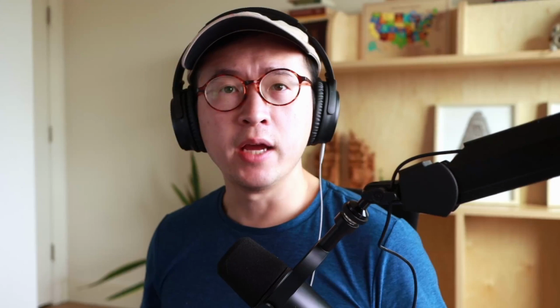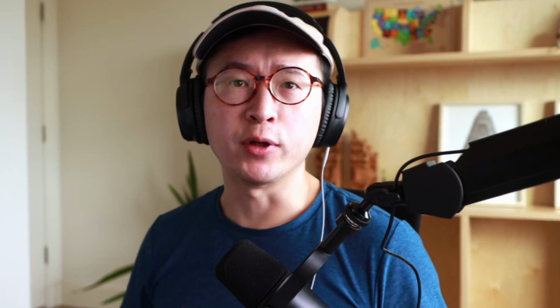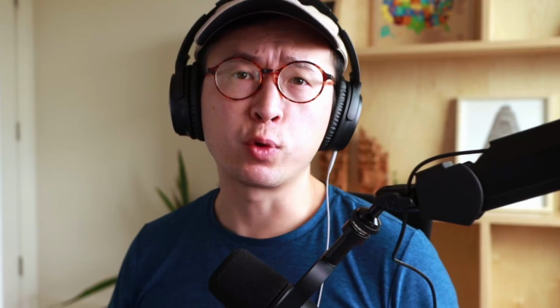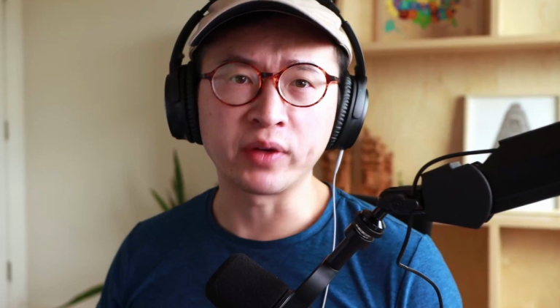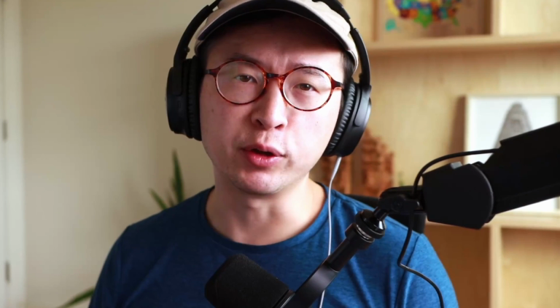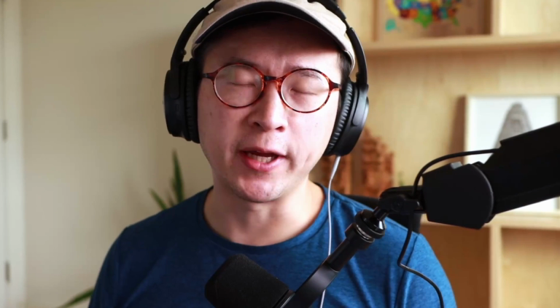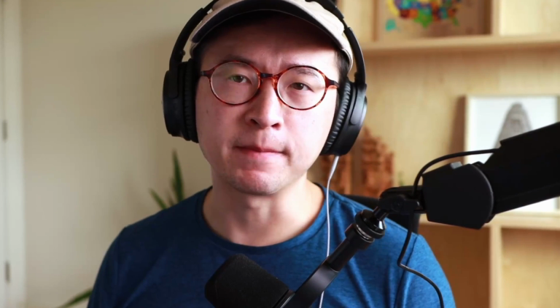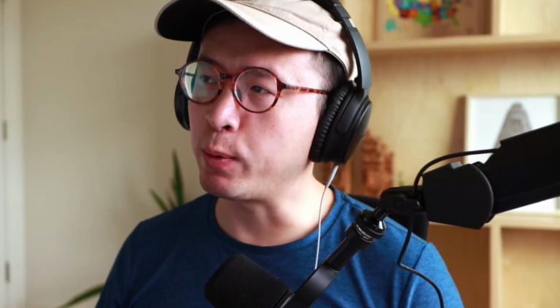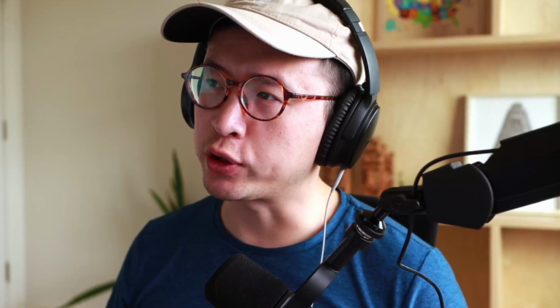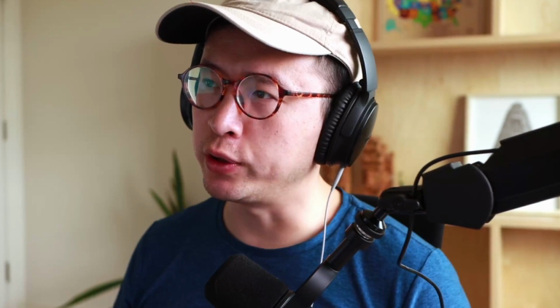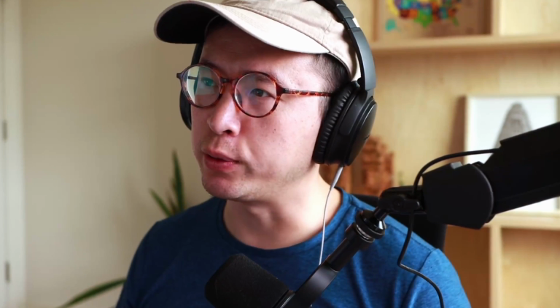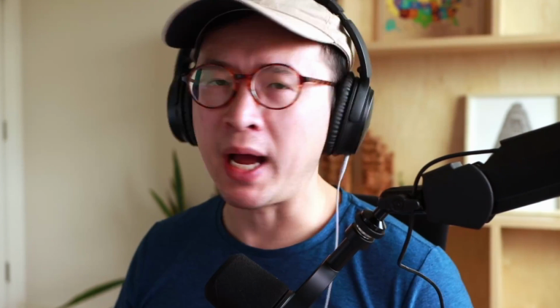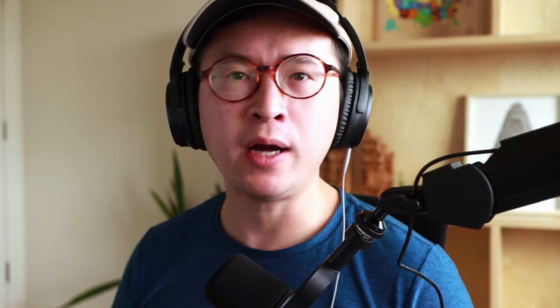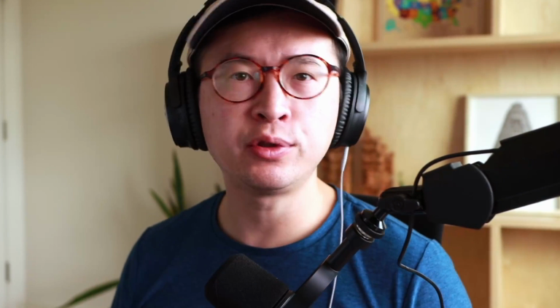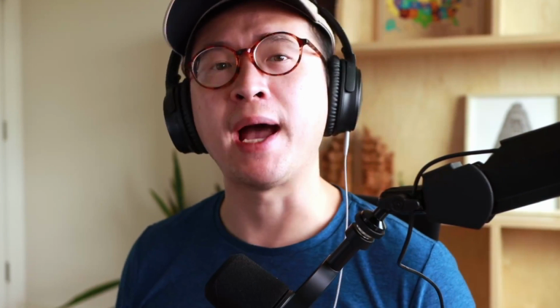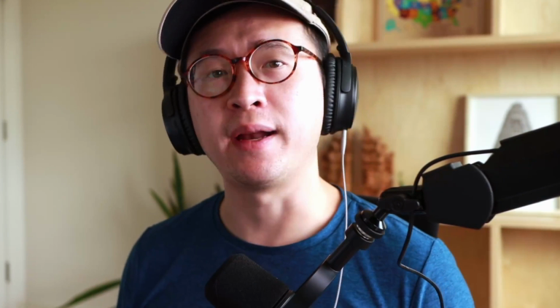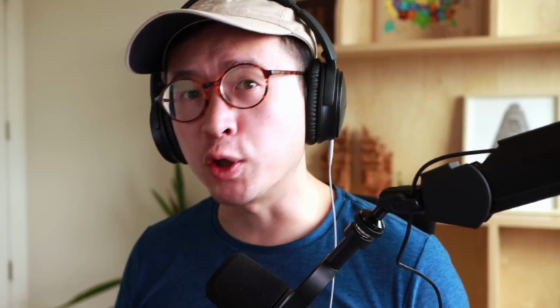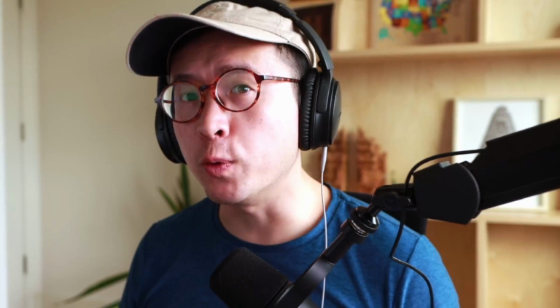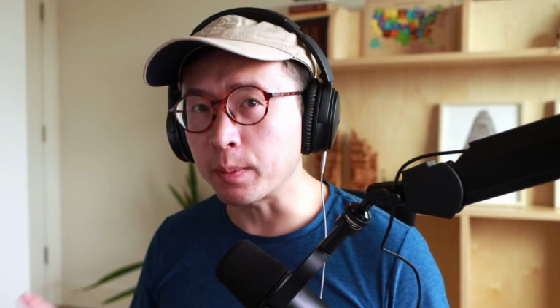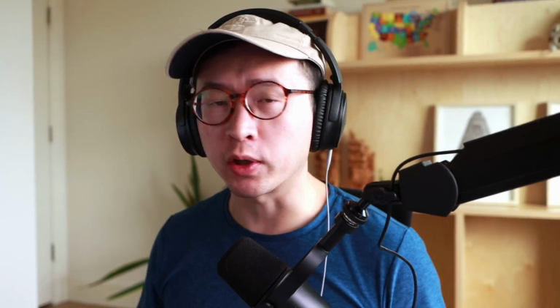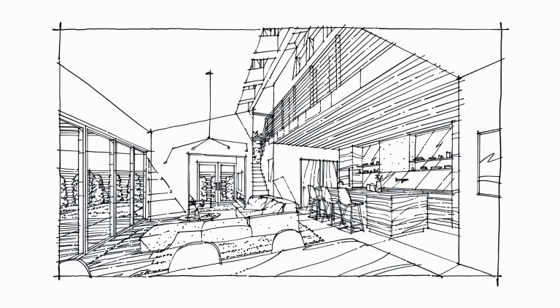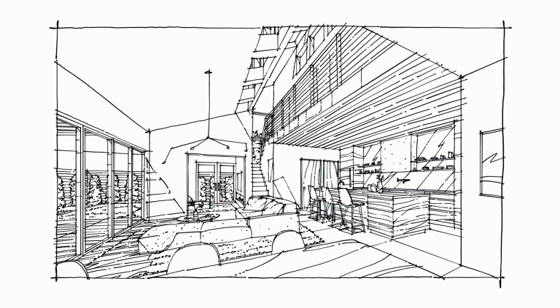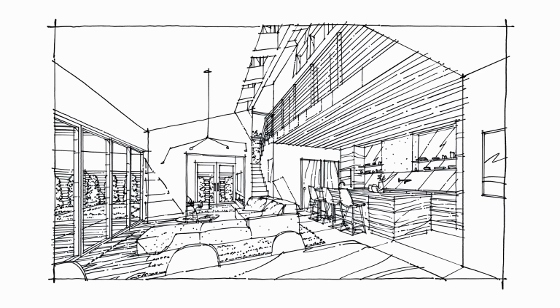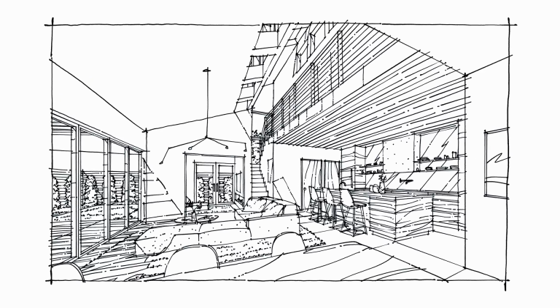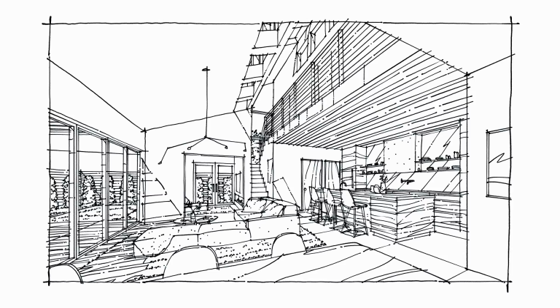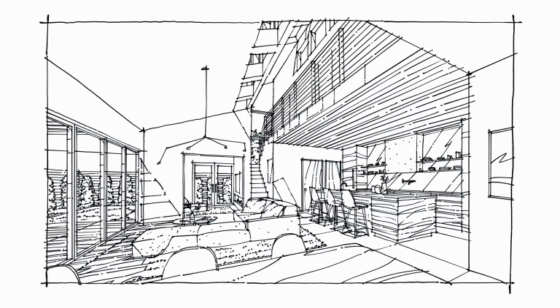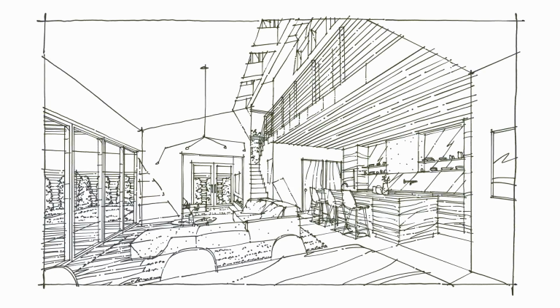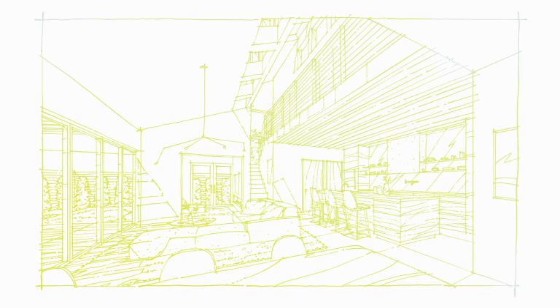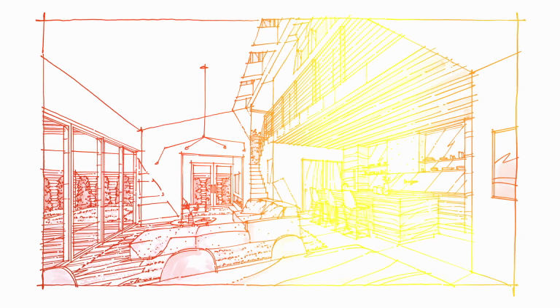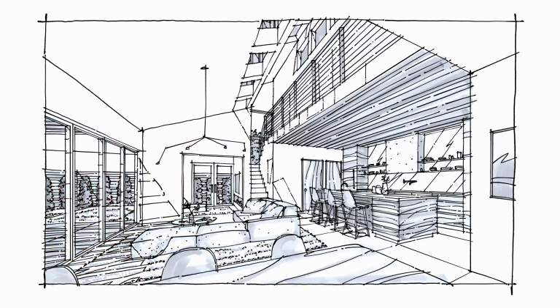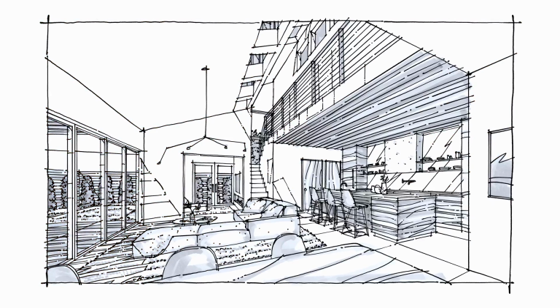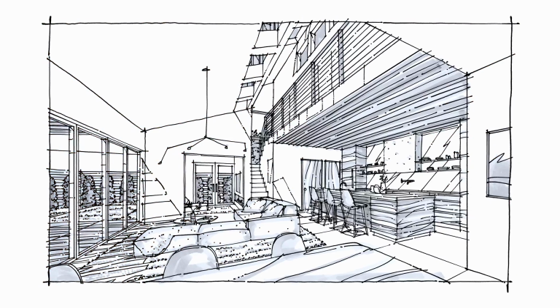Hey friends, quick video today. Today I want to show you how to add a Copic marker look to your traditional sketch on Lightpad.